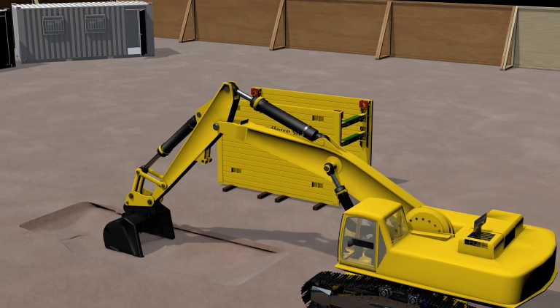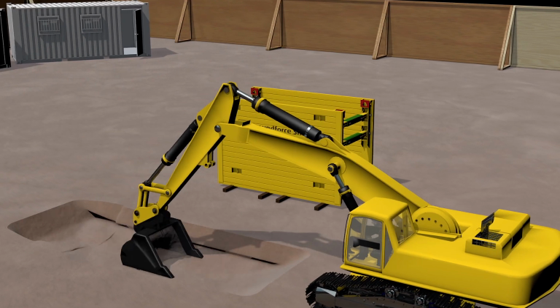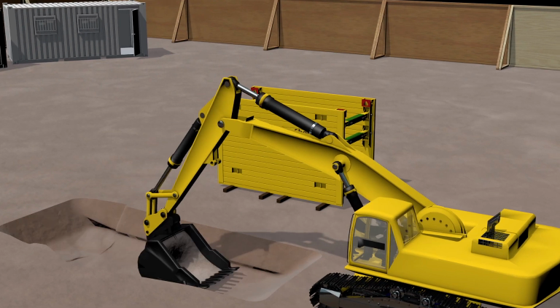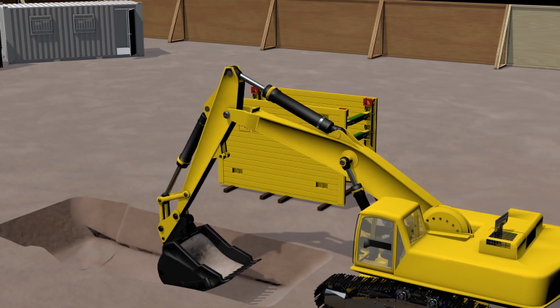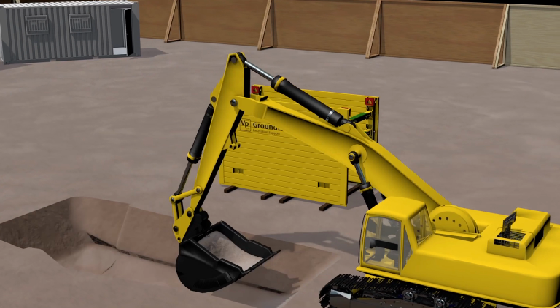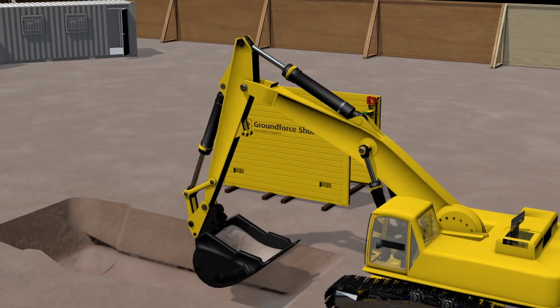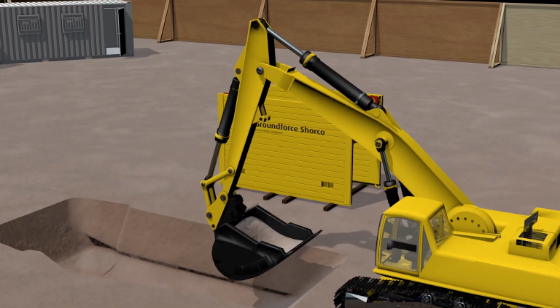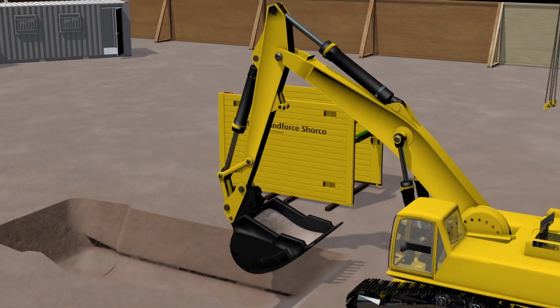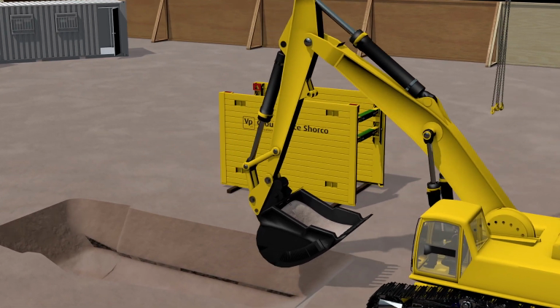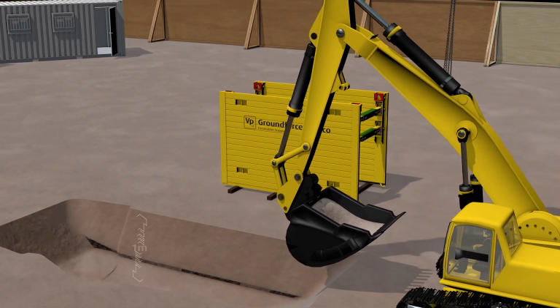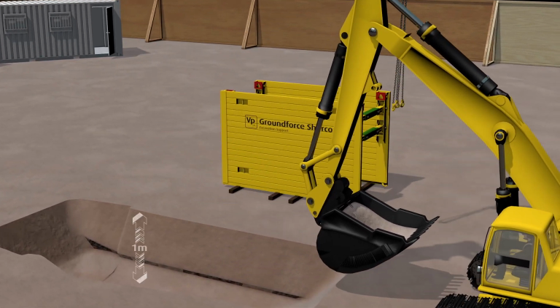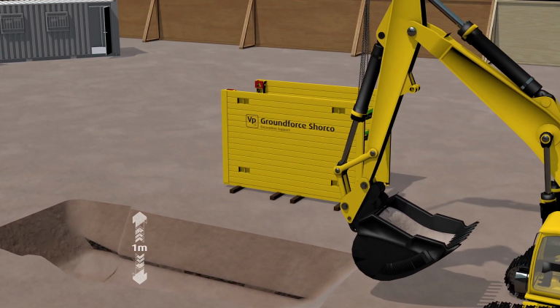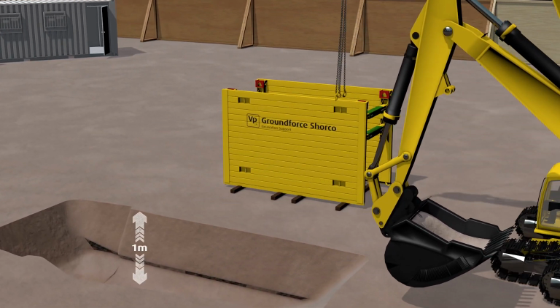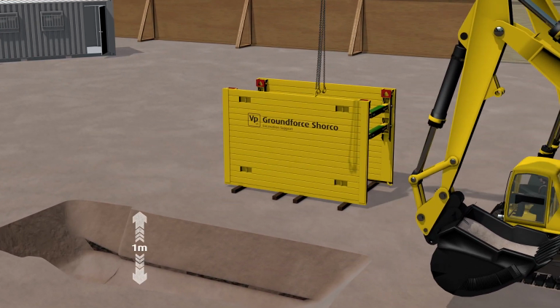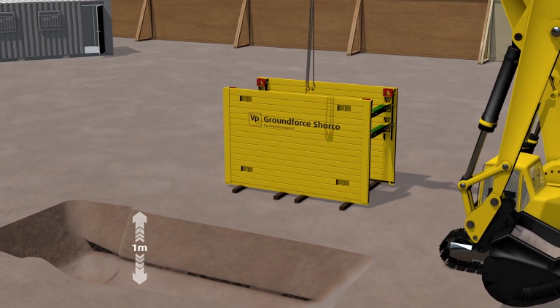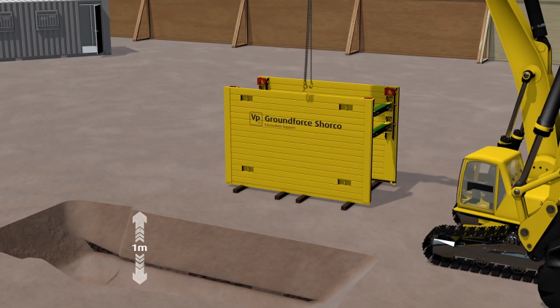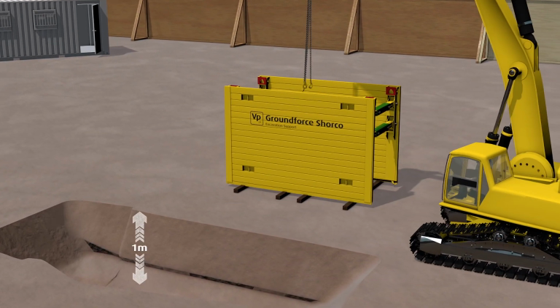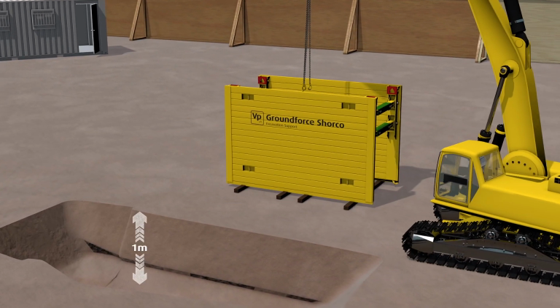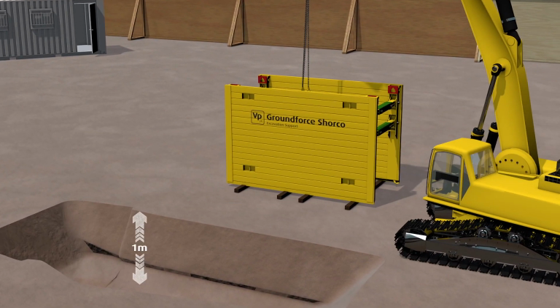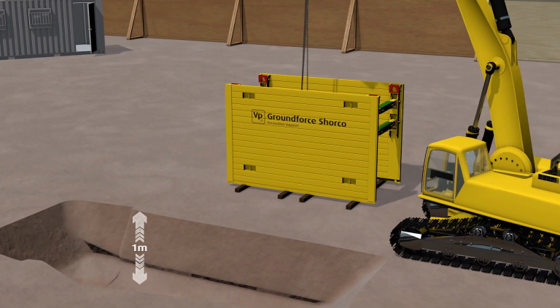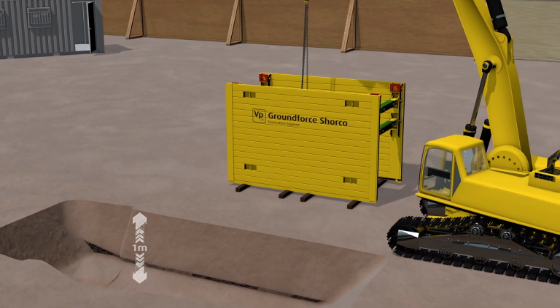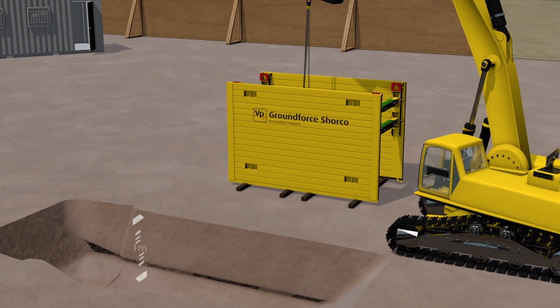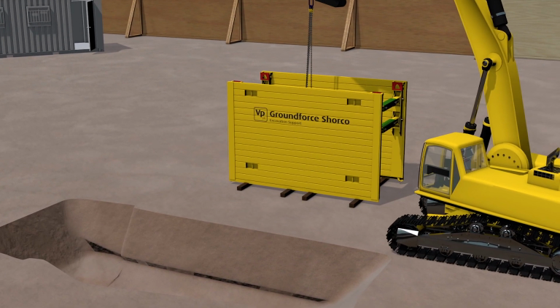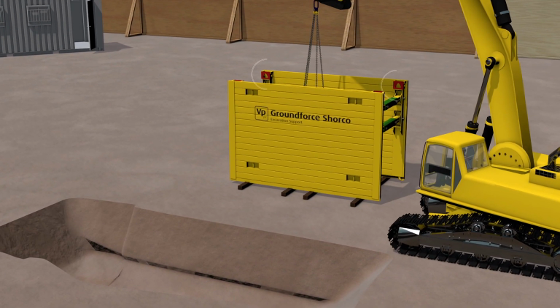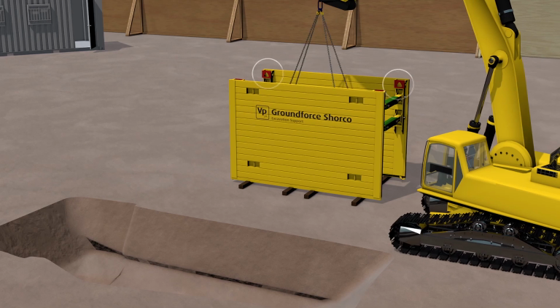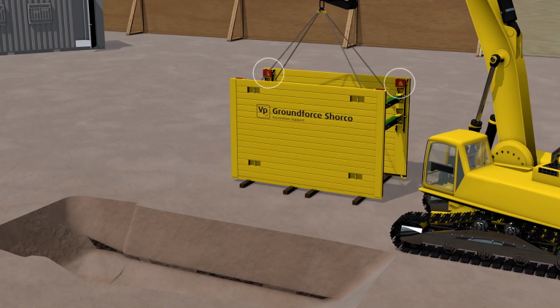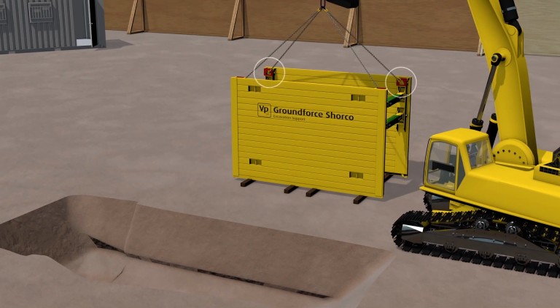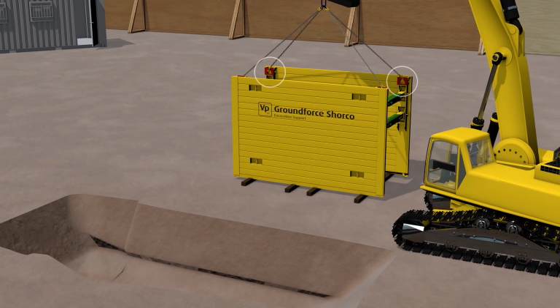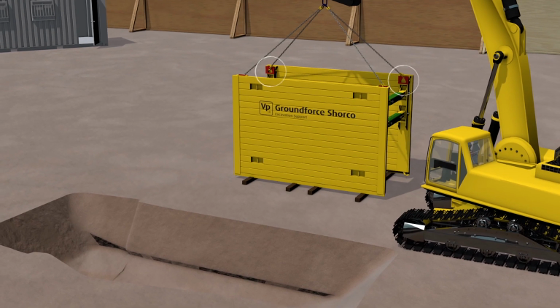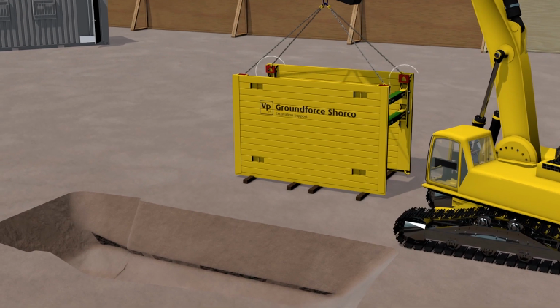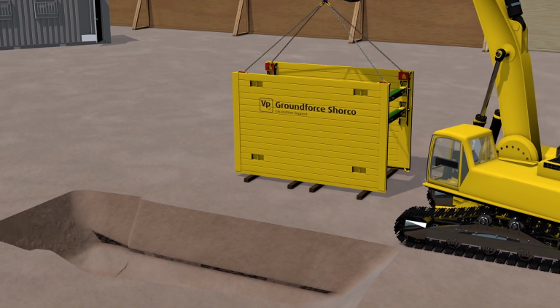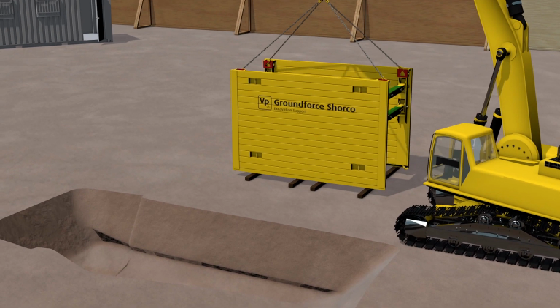Where possible, dig a one-meter guide trench. Assembled boxes must only be suspended from red lifting points.